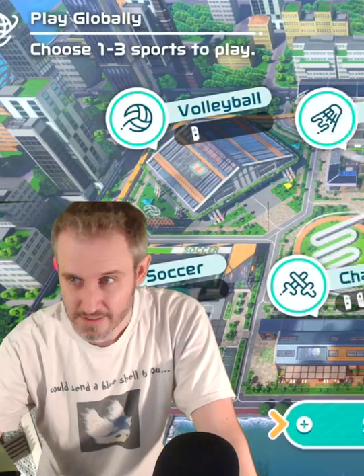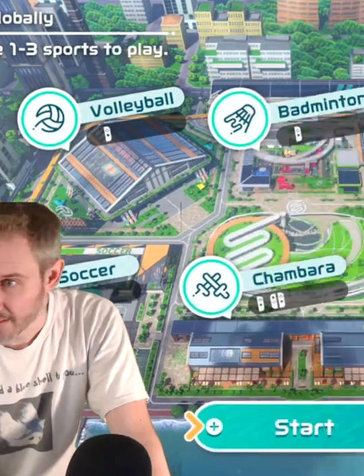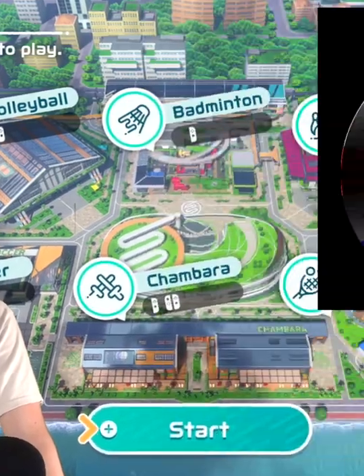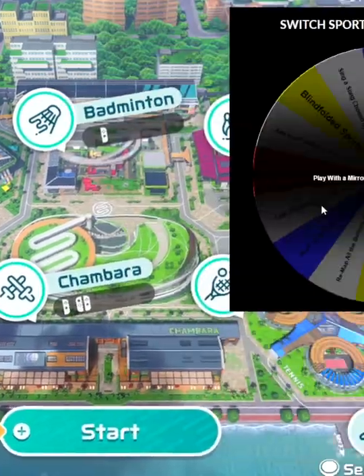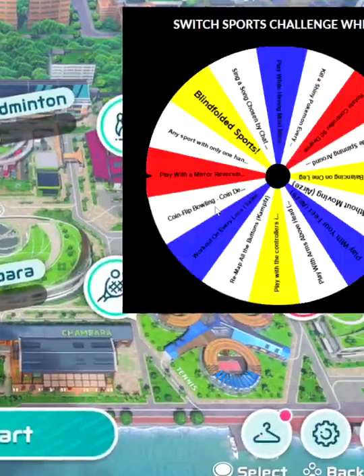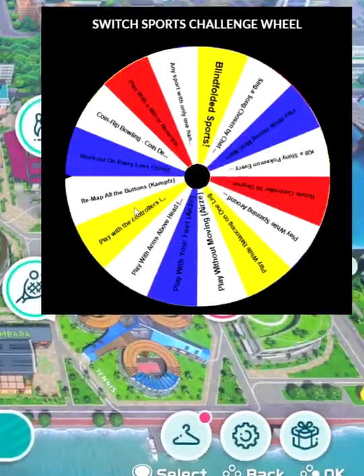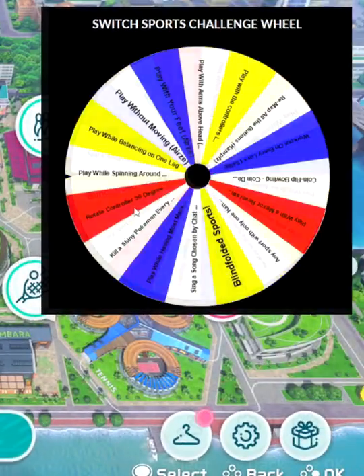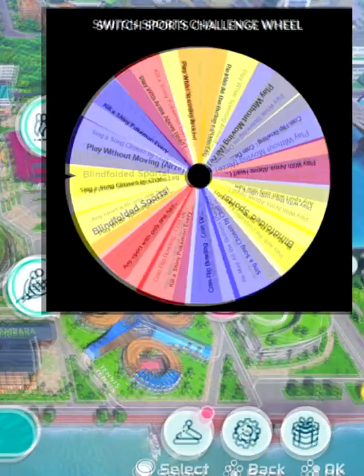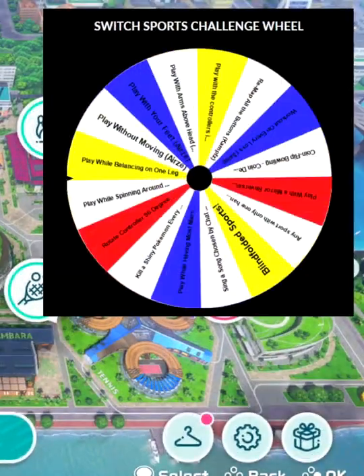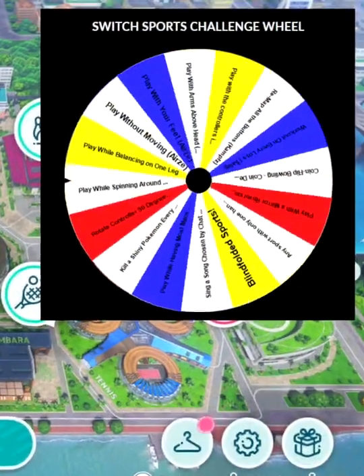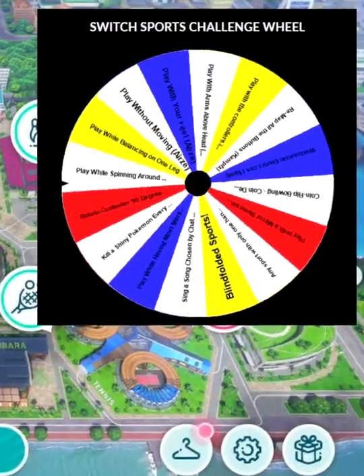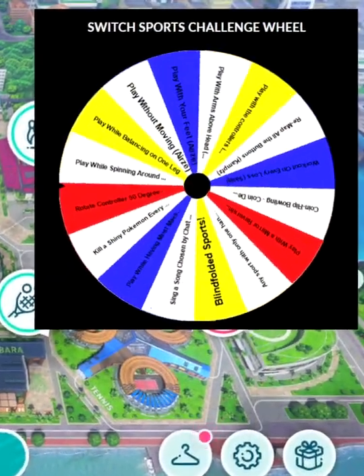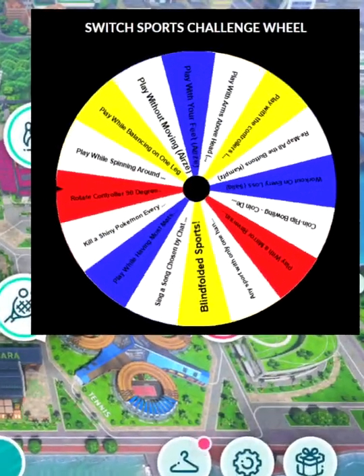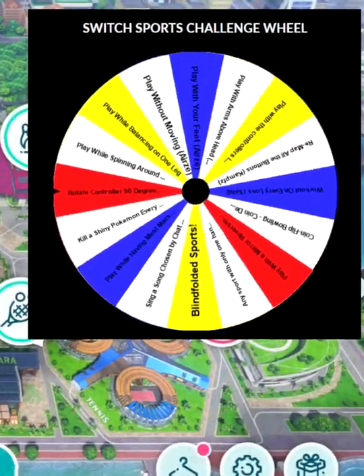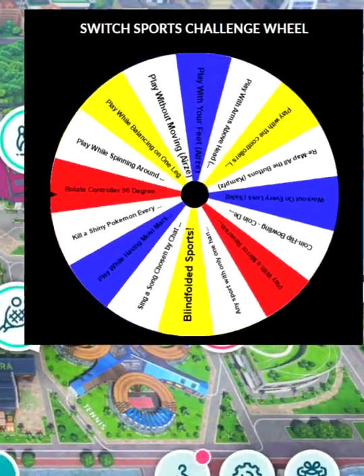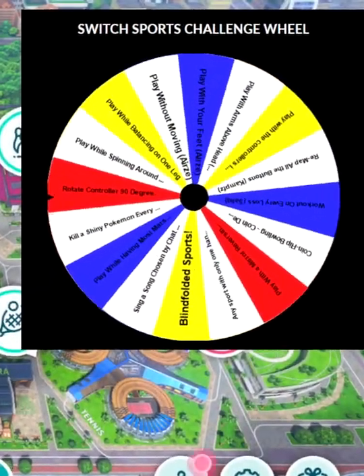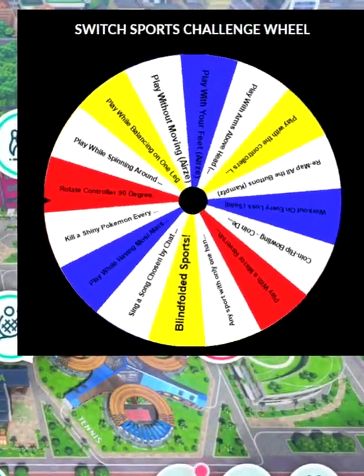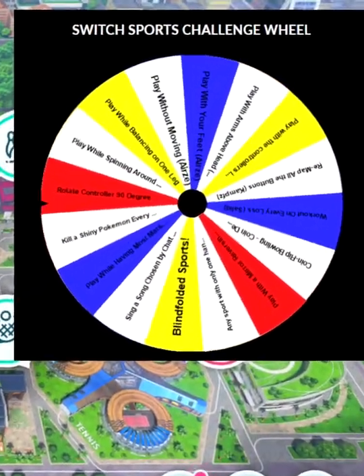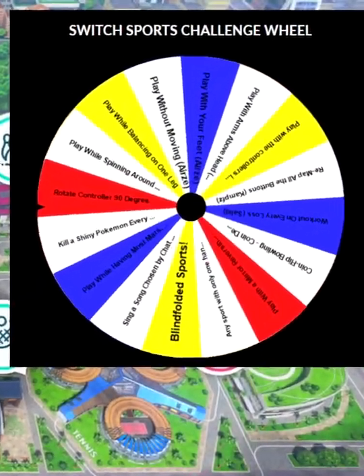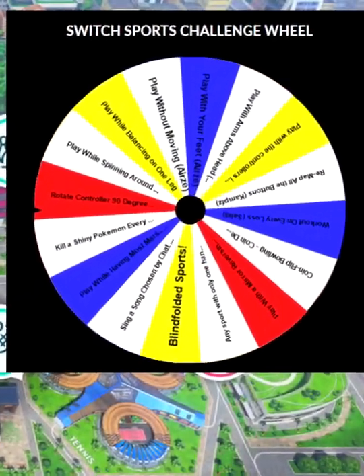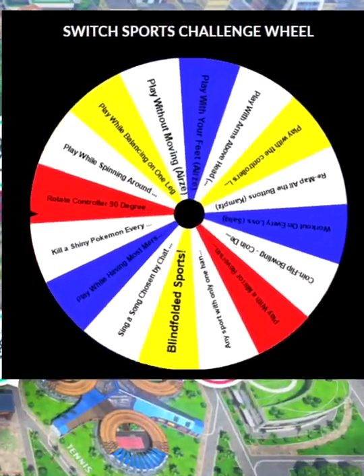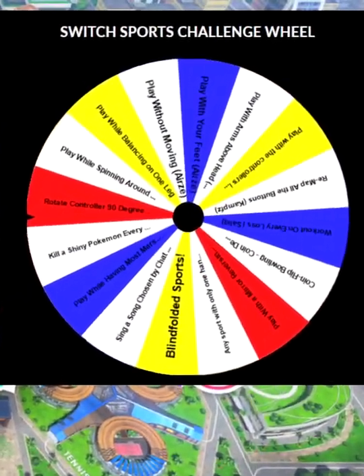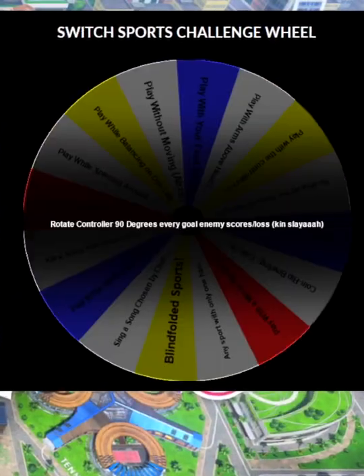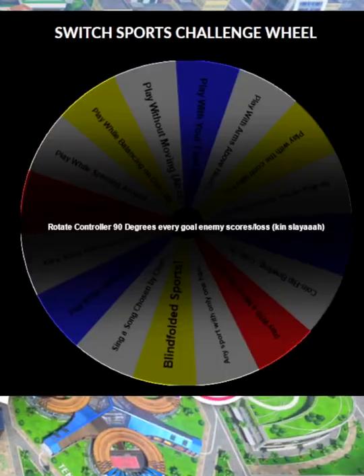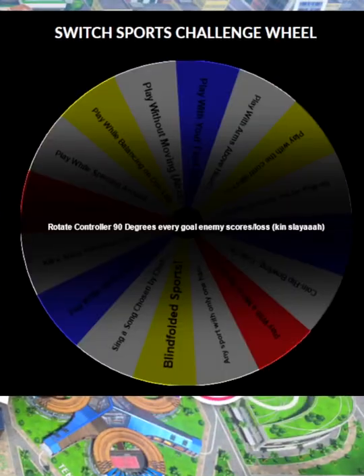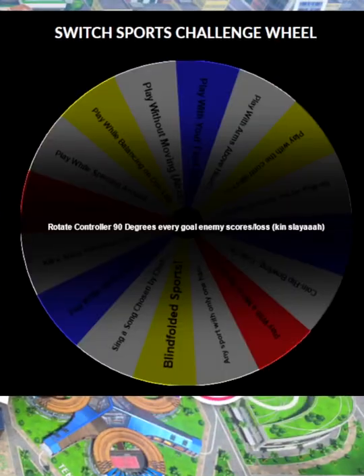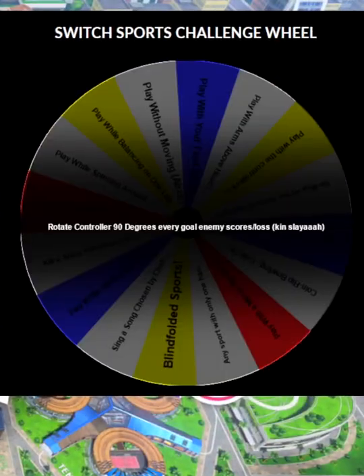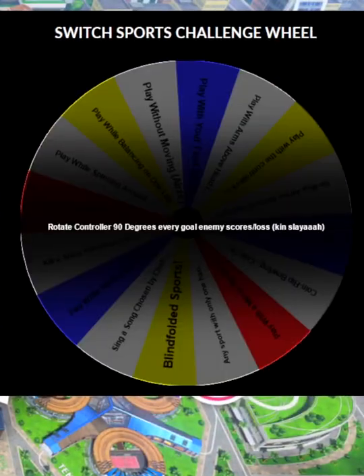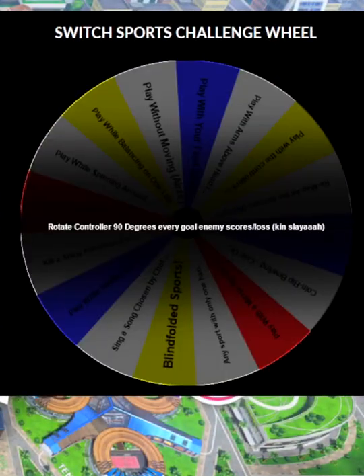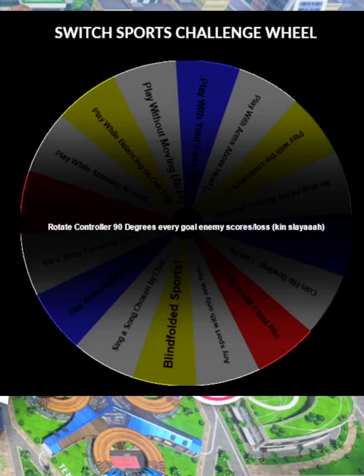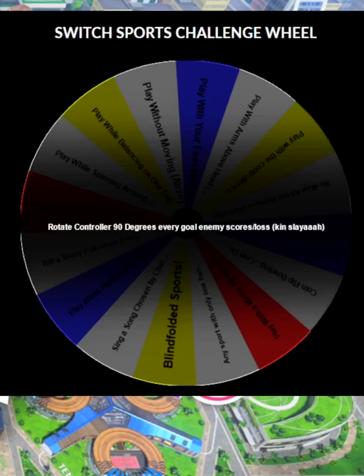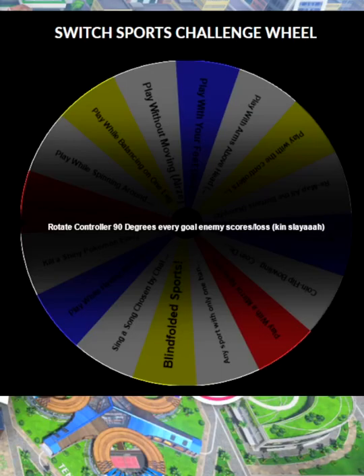Let's make the wheel decide. Spin the wheel, here it goes. Rotate the controller 90 degrees.